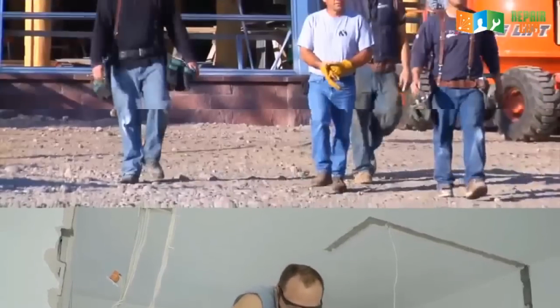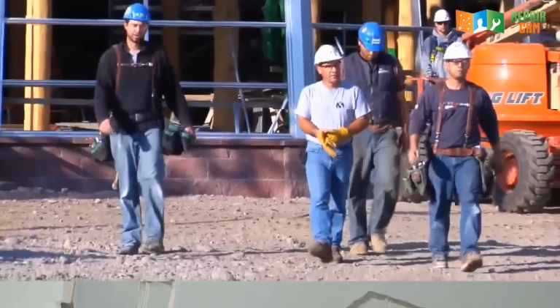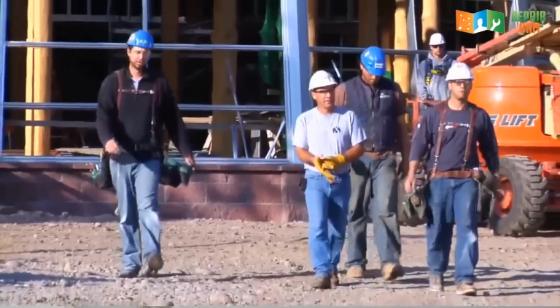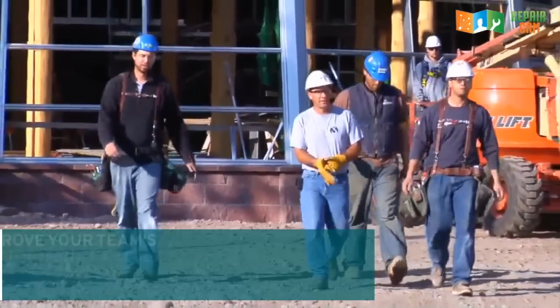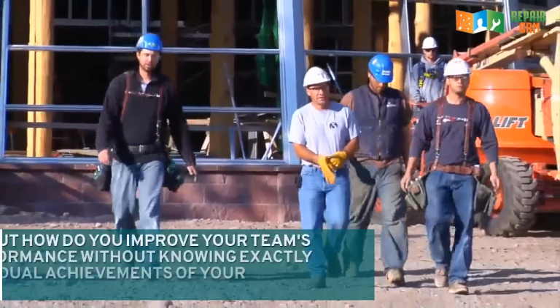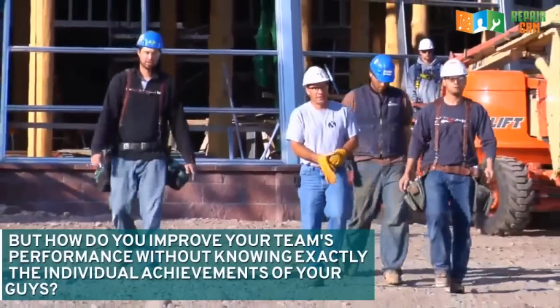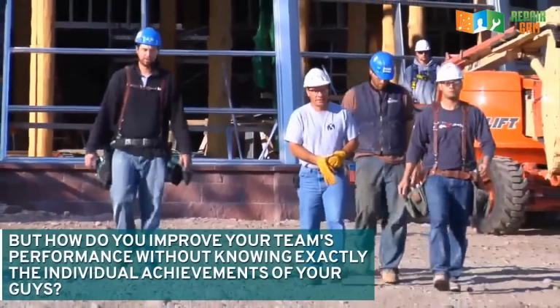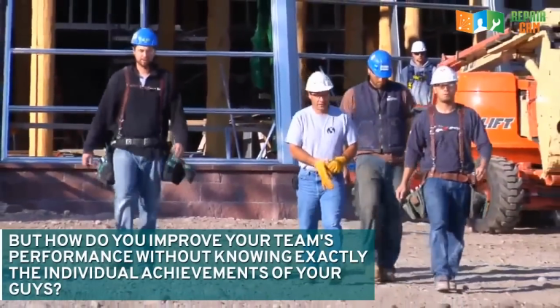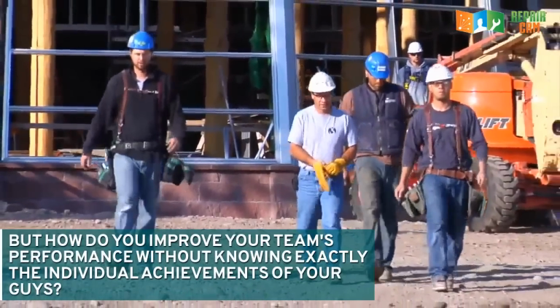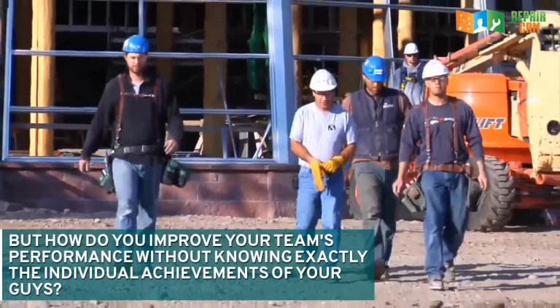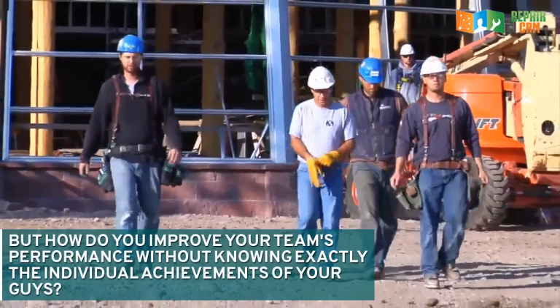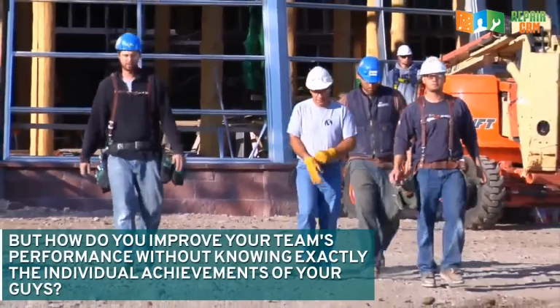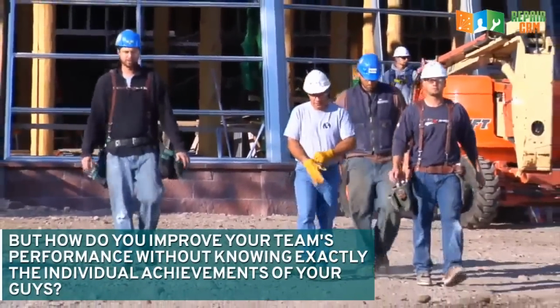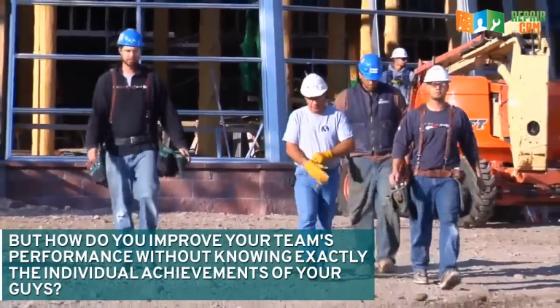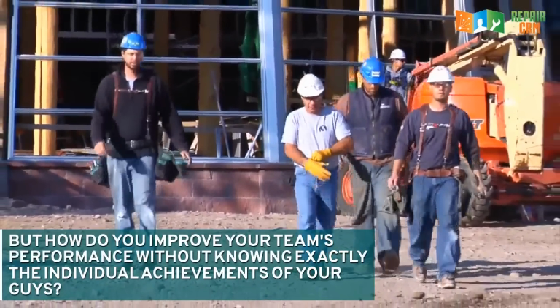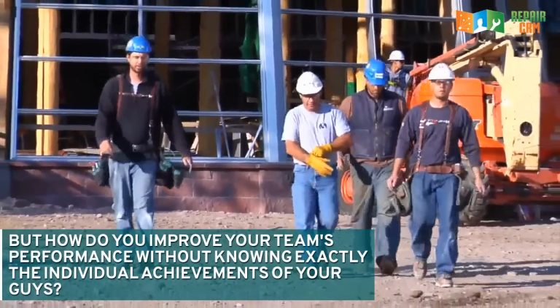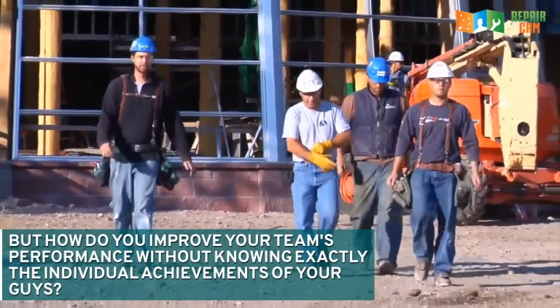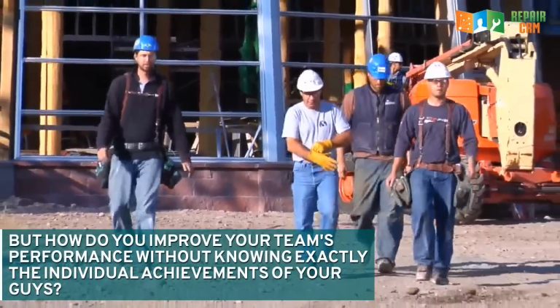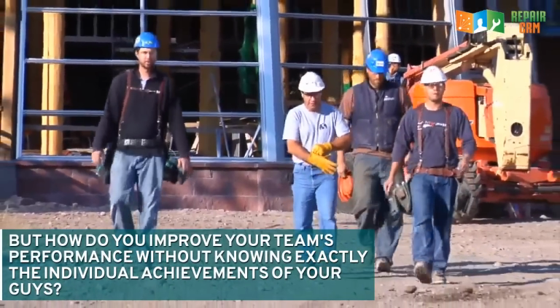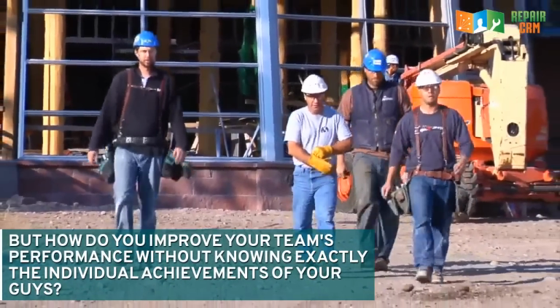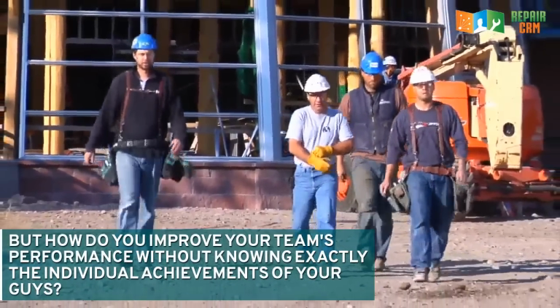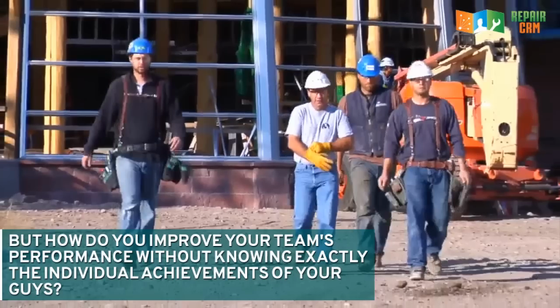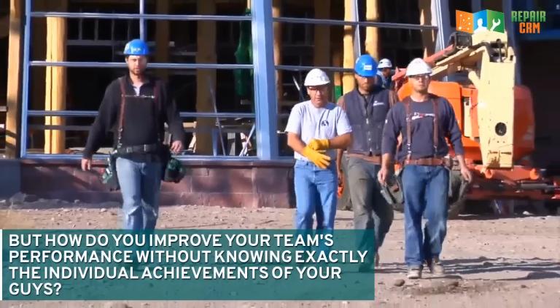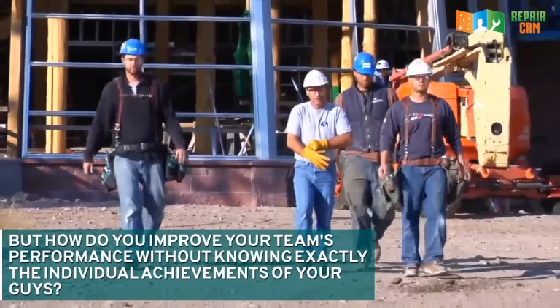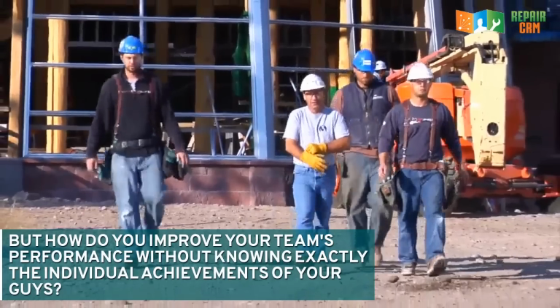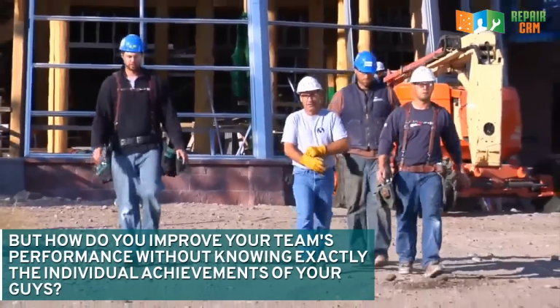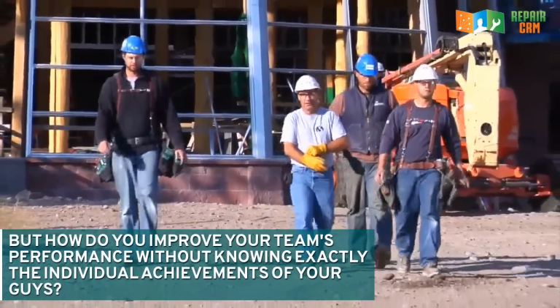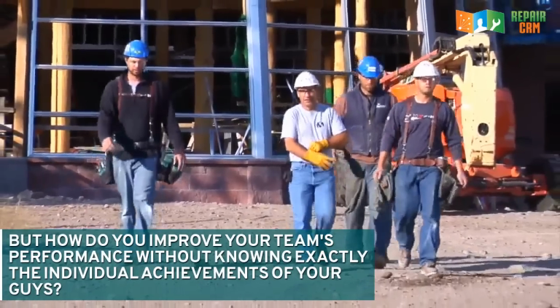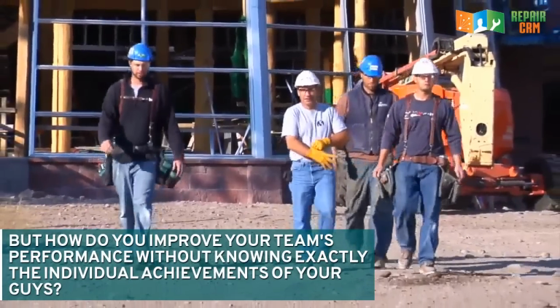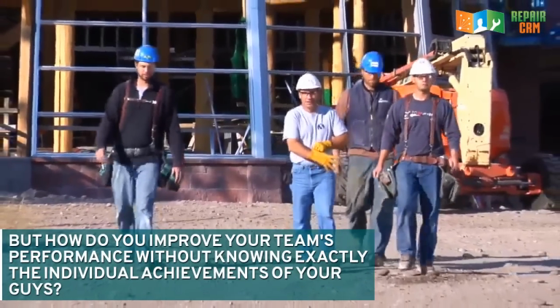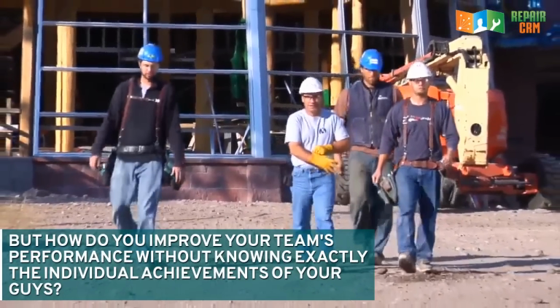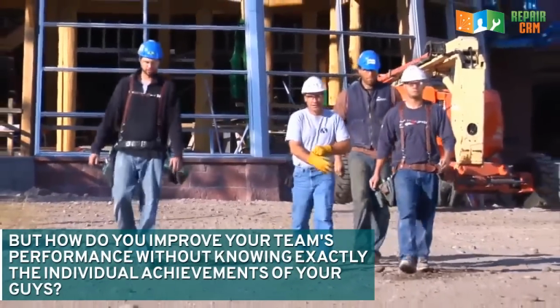But how do you improve your team's performance without knowing exactly the individual achievements of your guys?